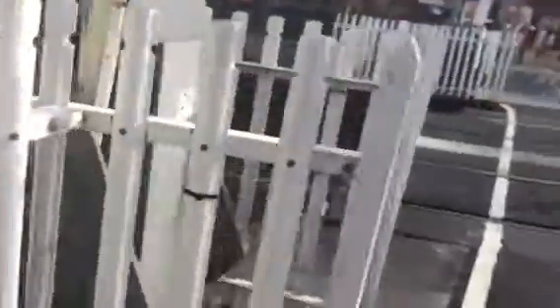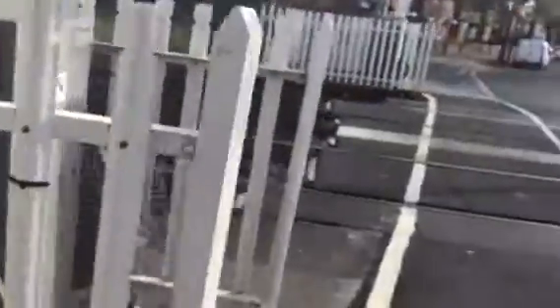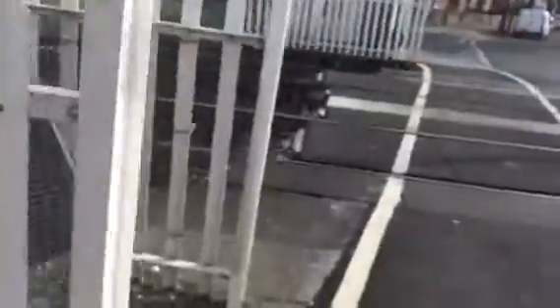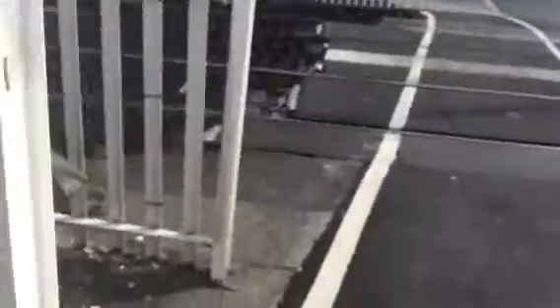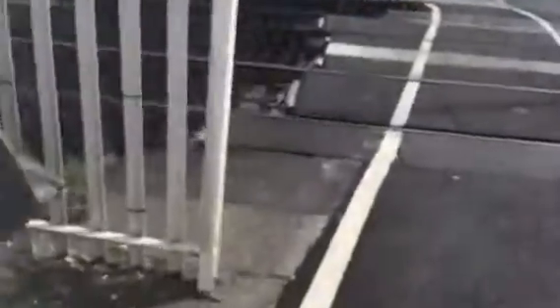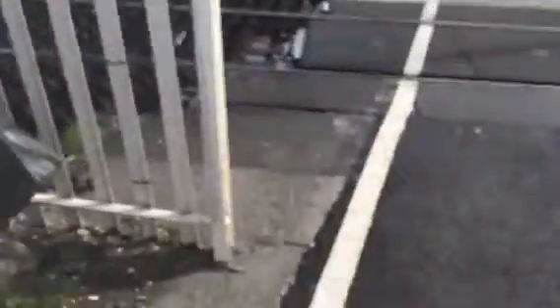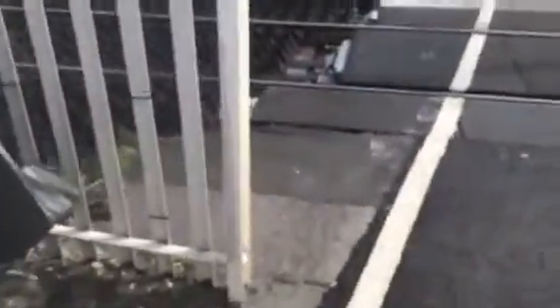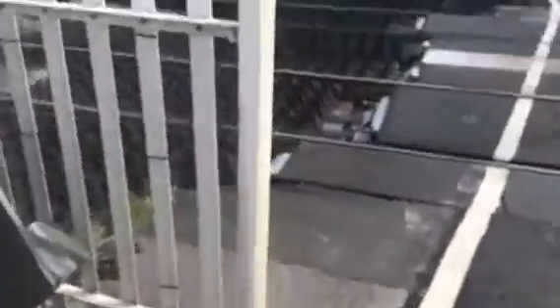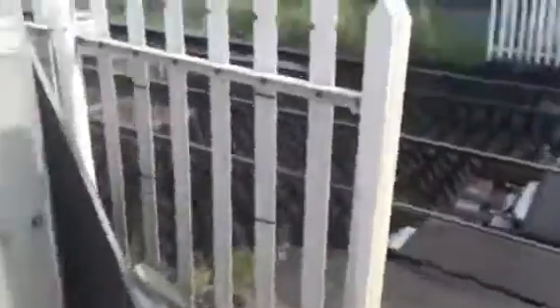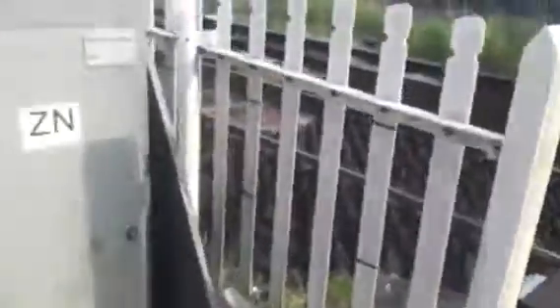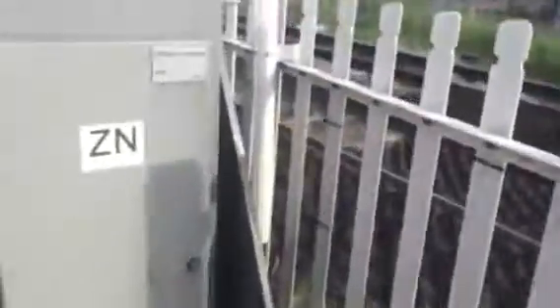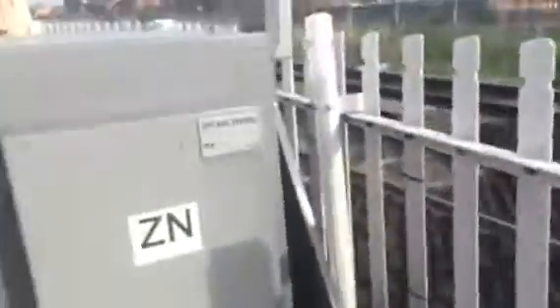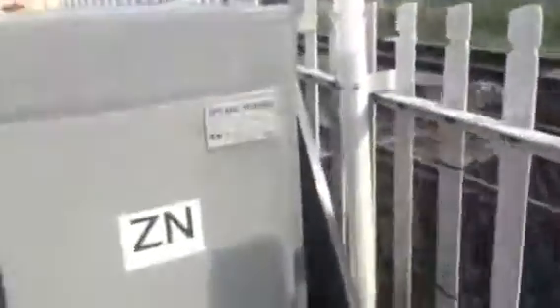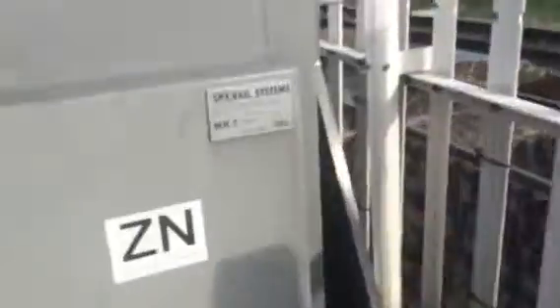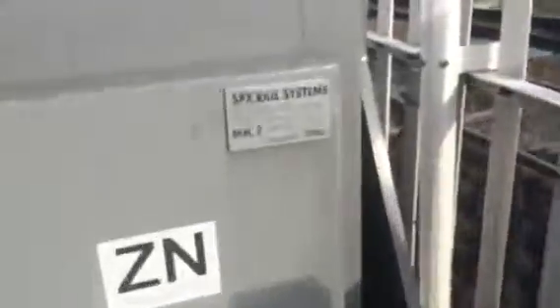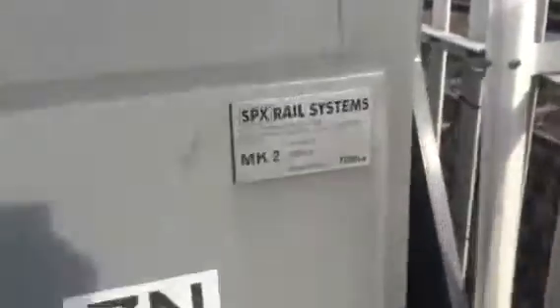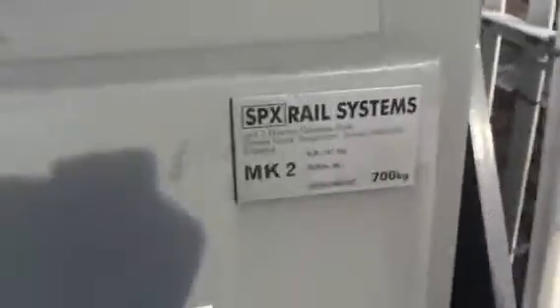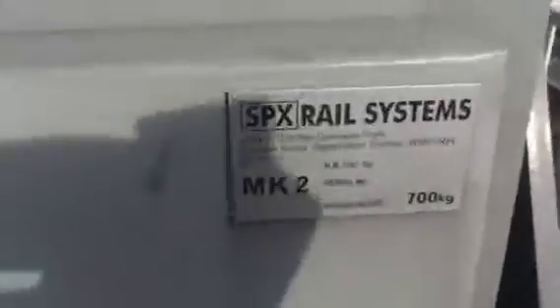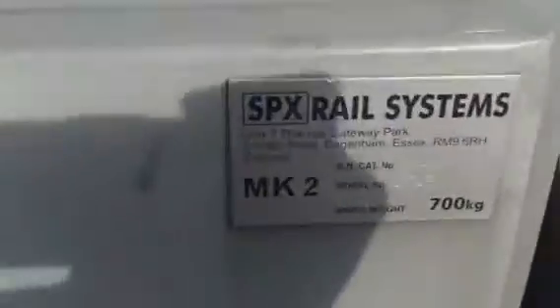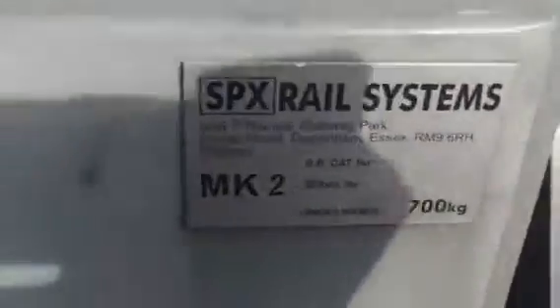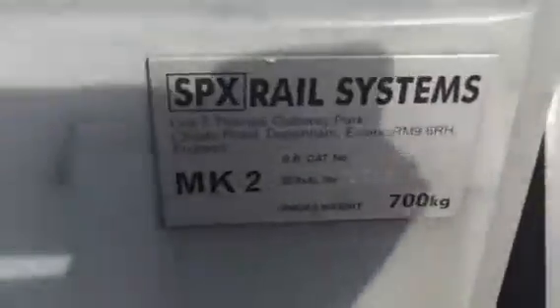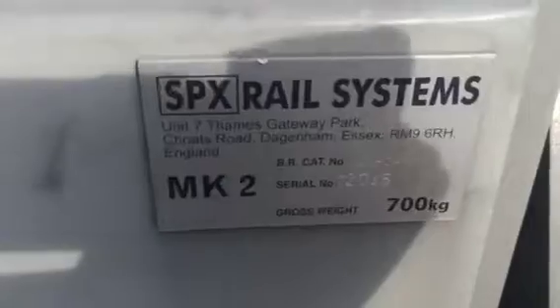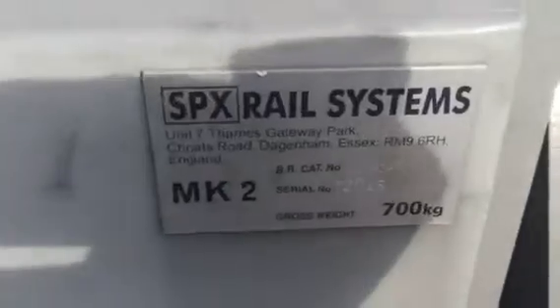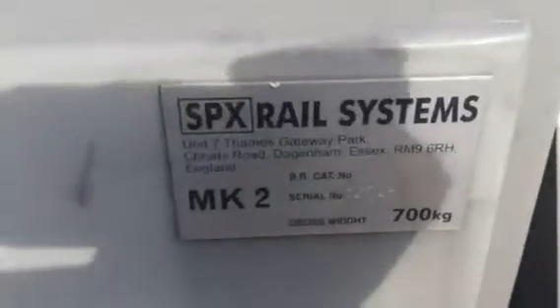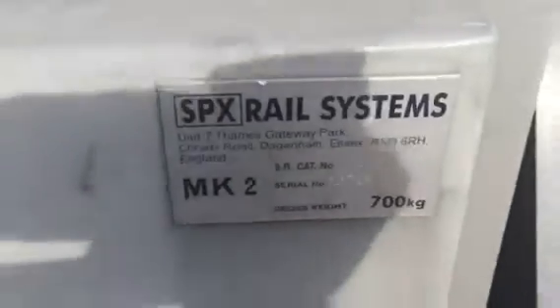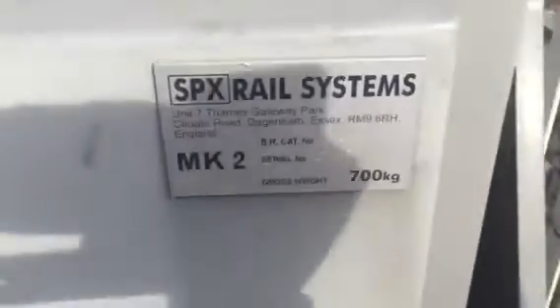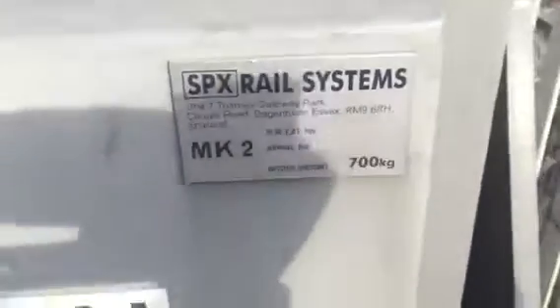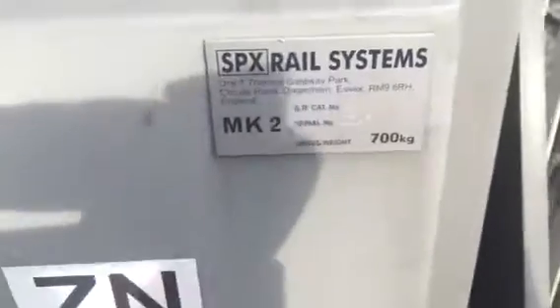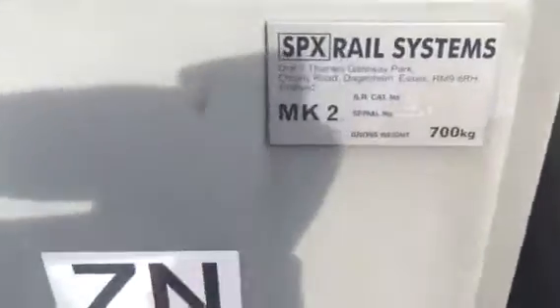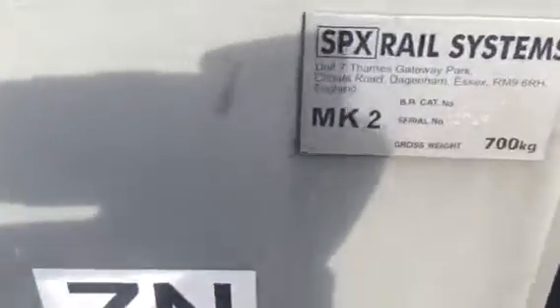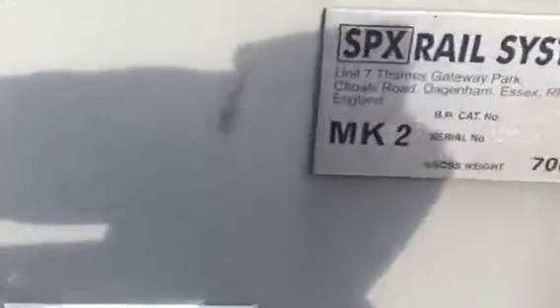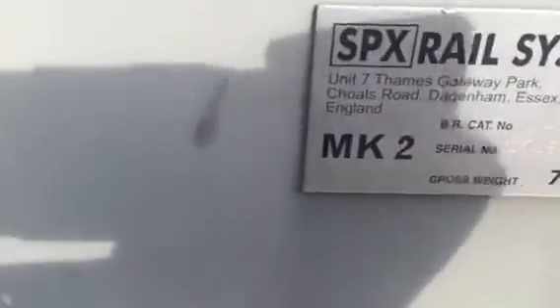Now this crossing is done with Dagenham SBX Mark 2.